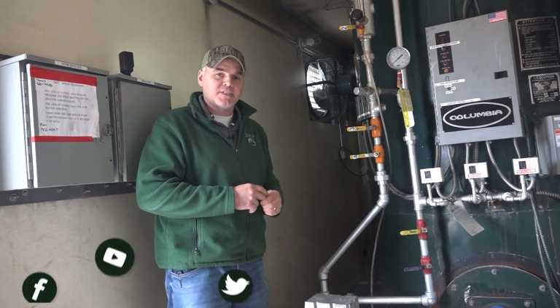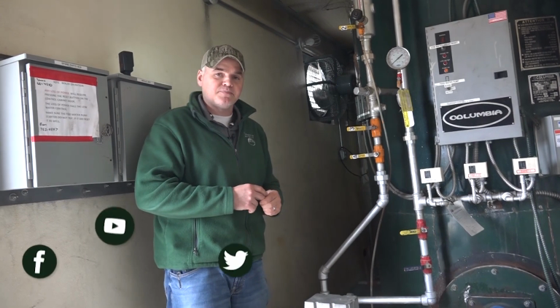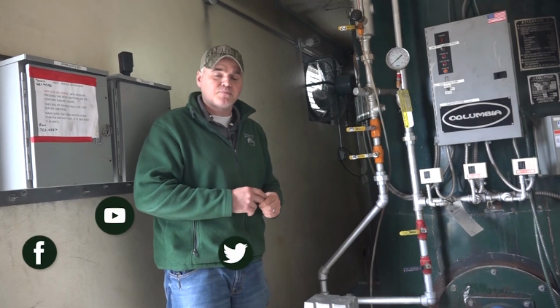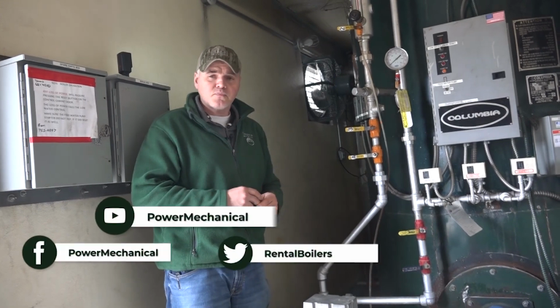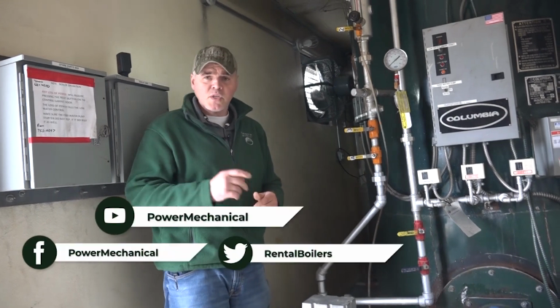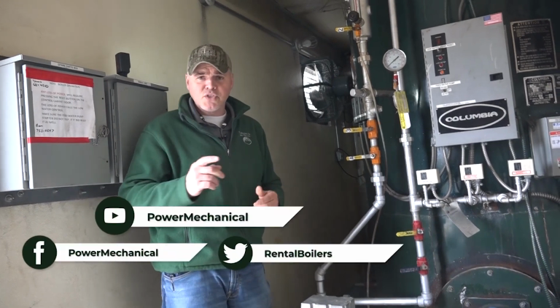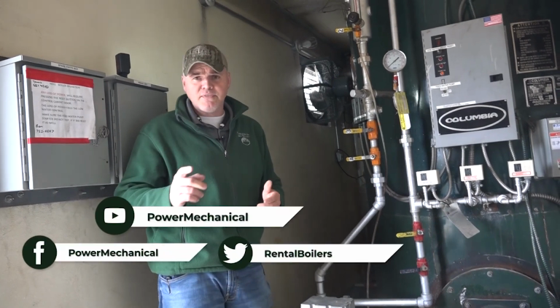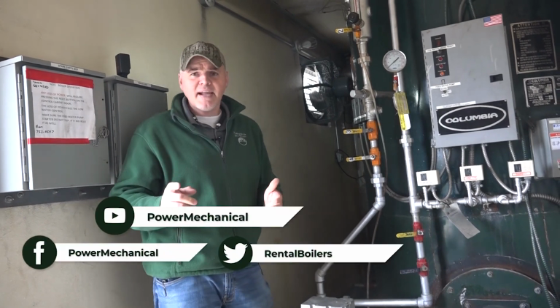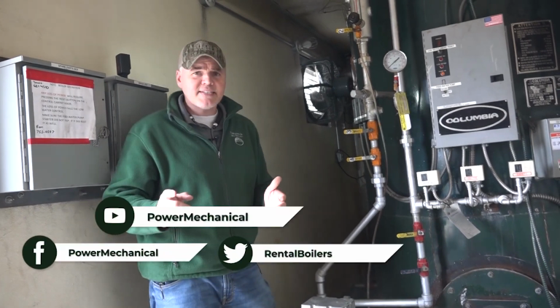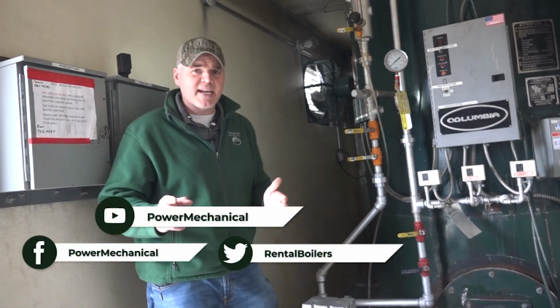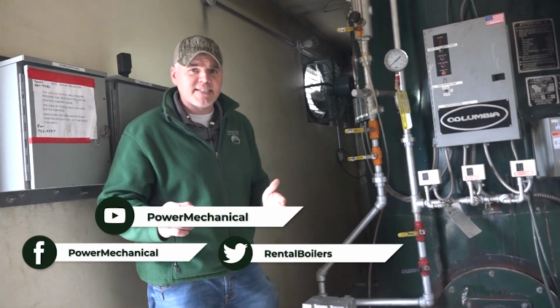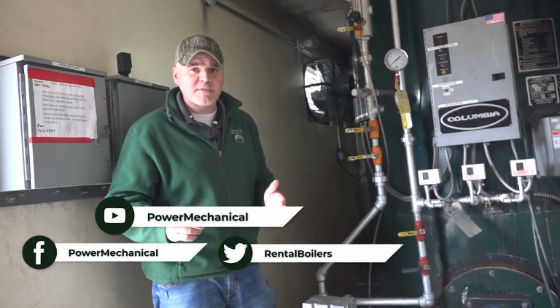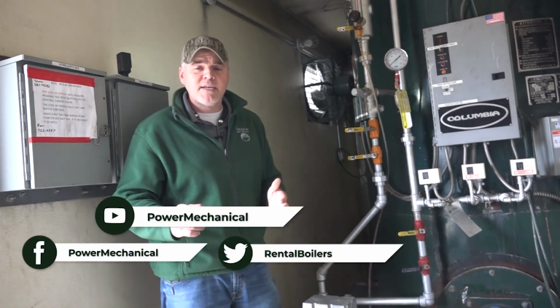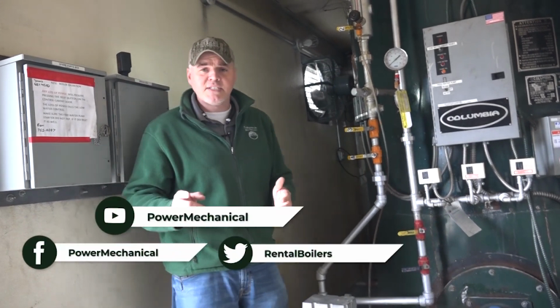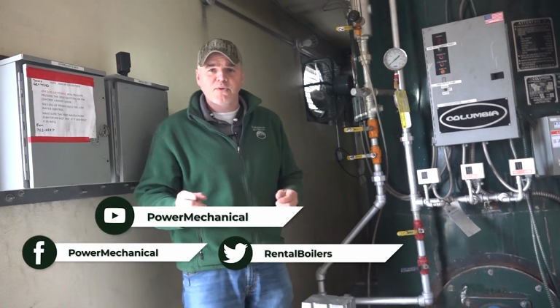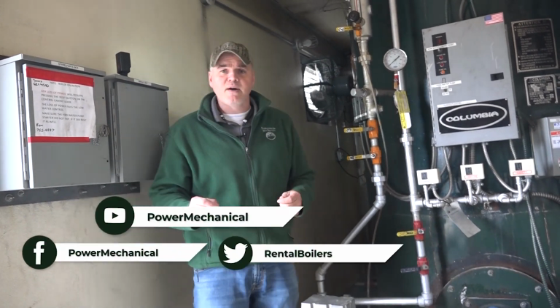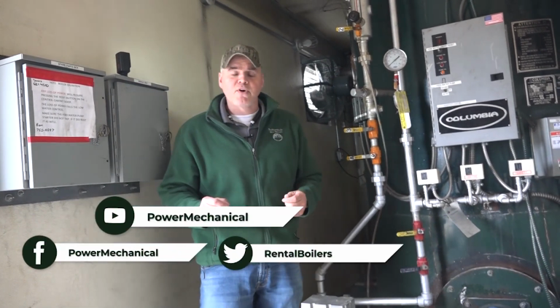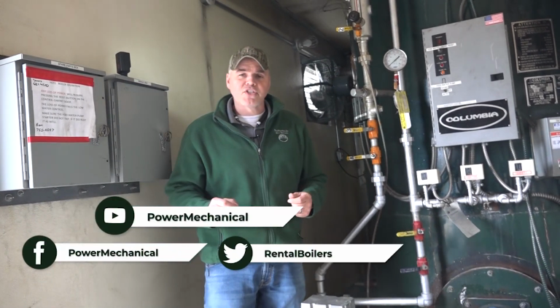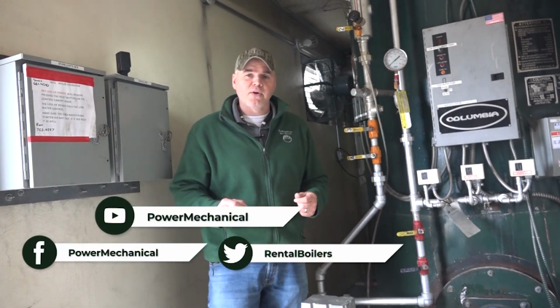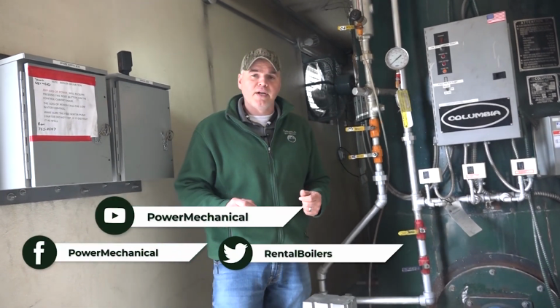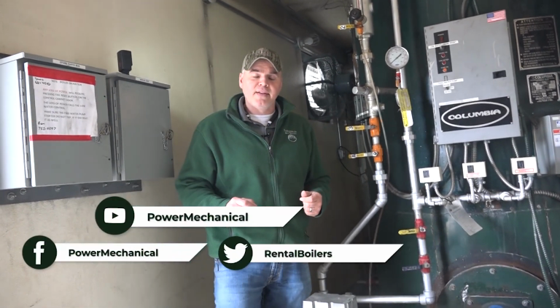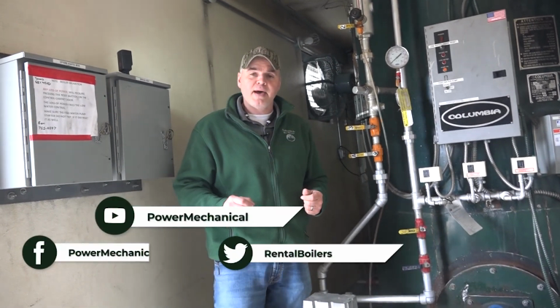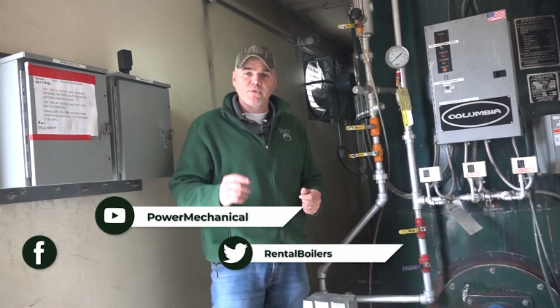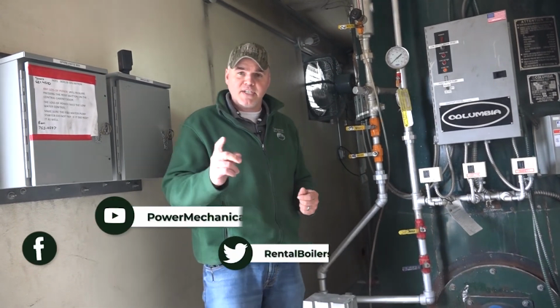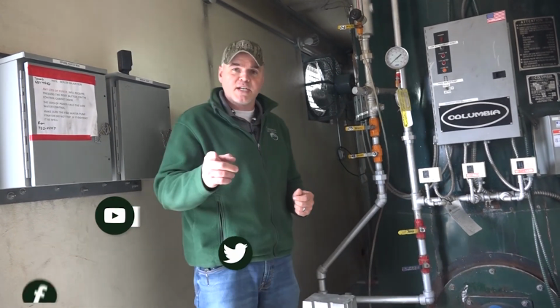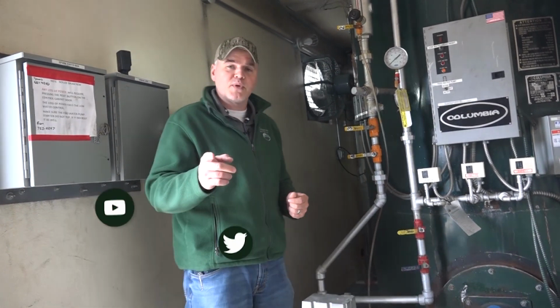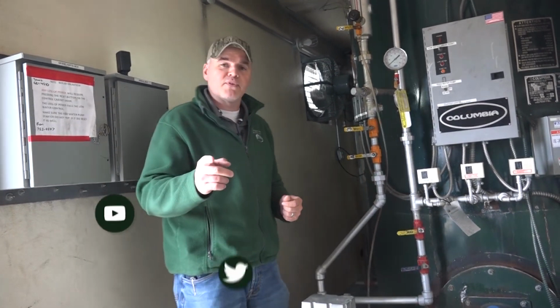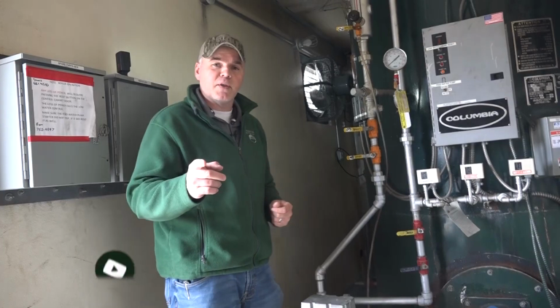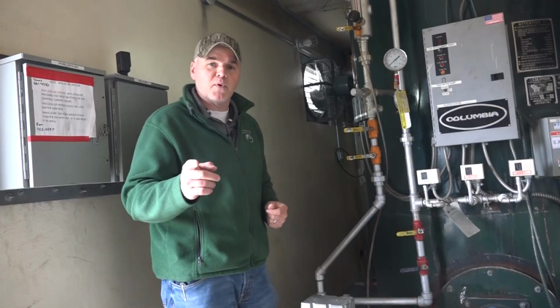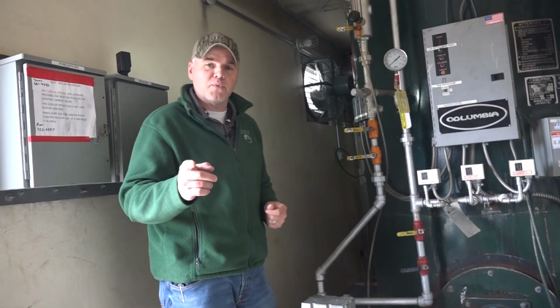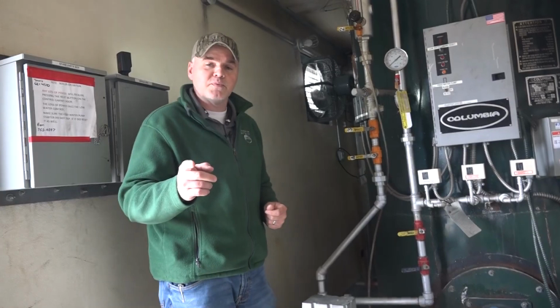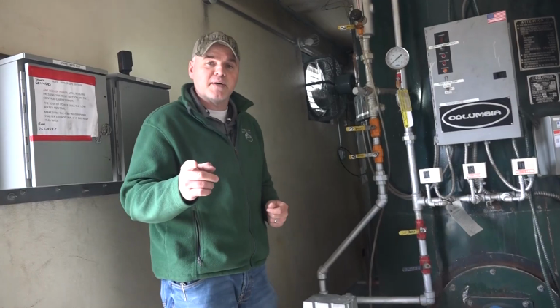If you like these kinds of tips, stick around for our channel — we'll see you next week for another boiler room tip.